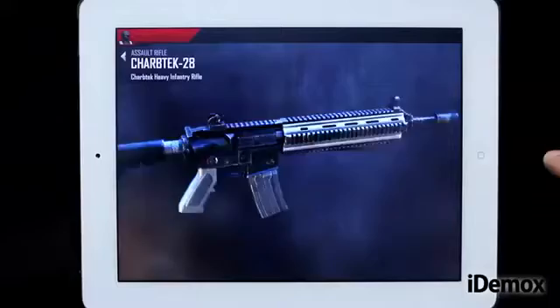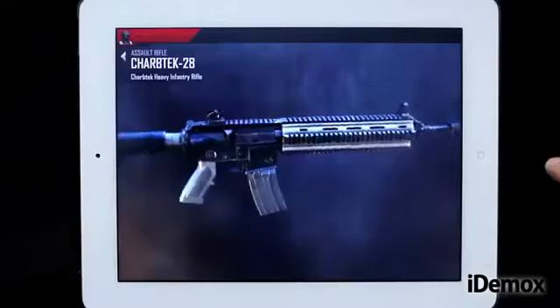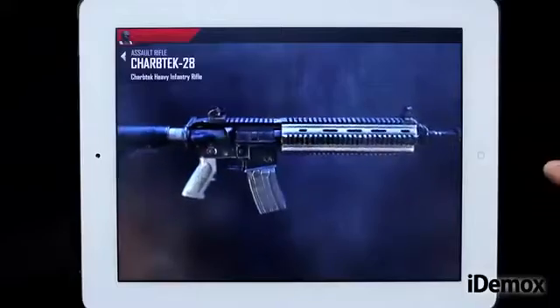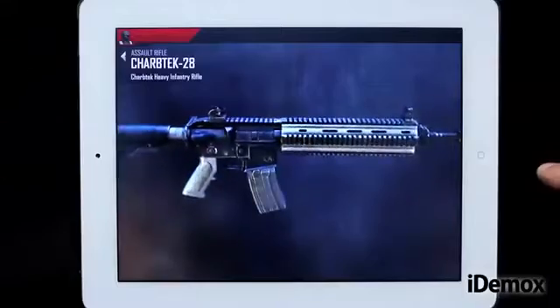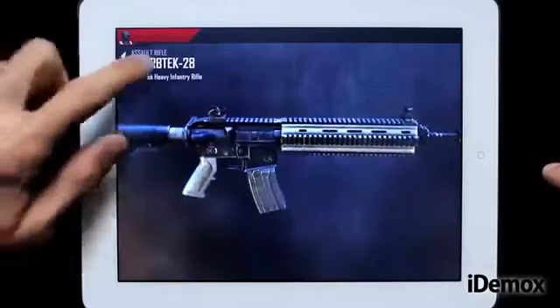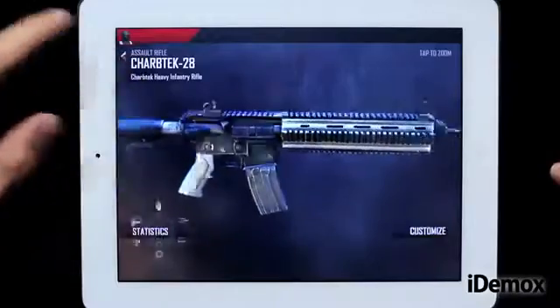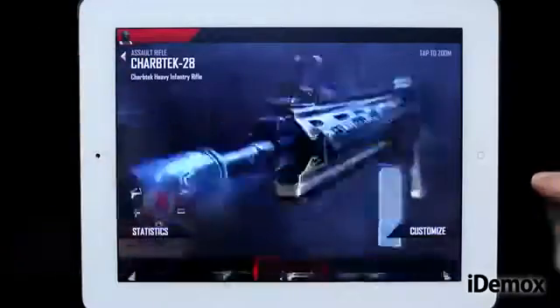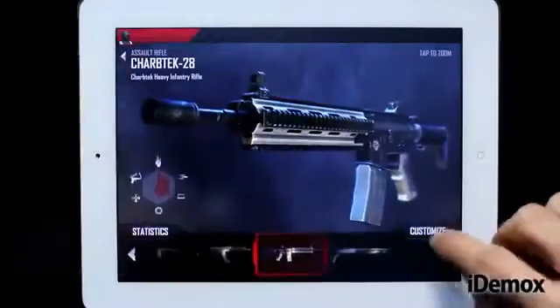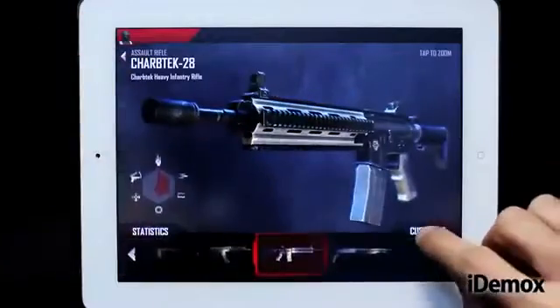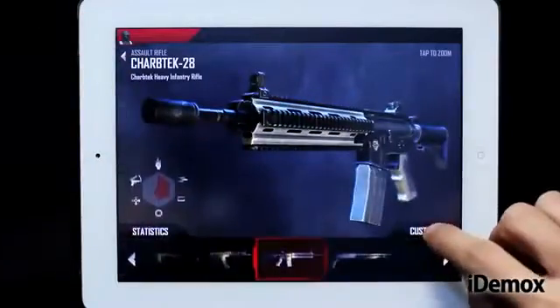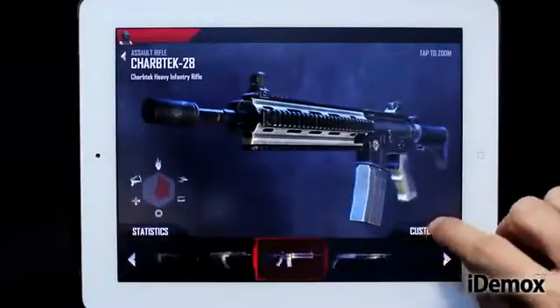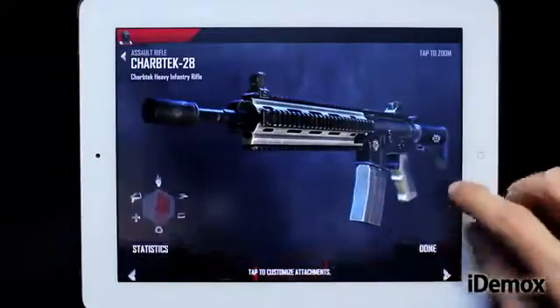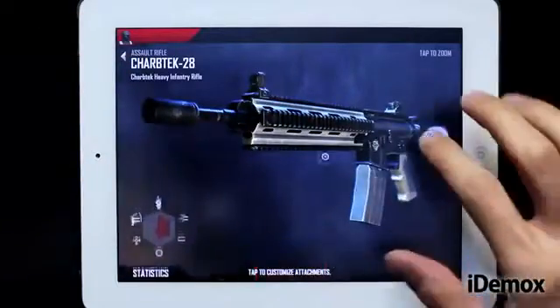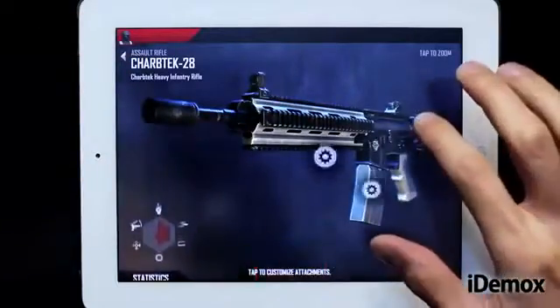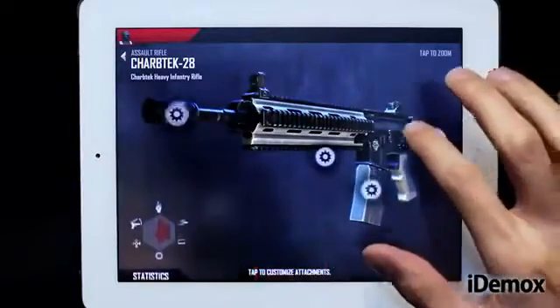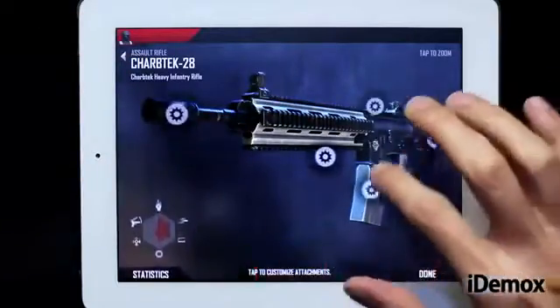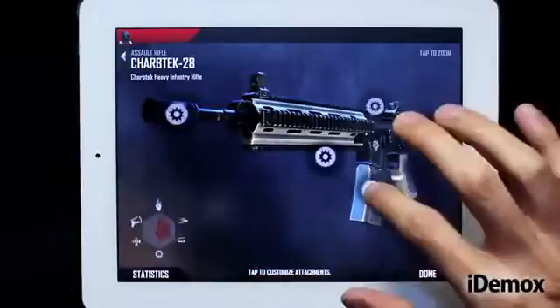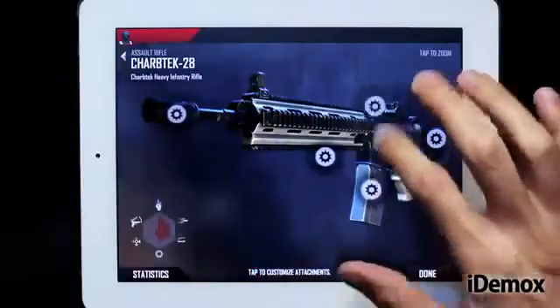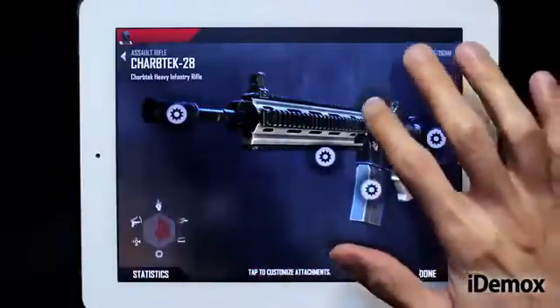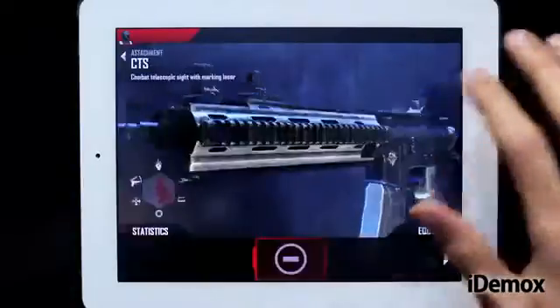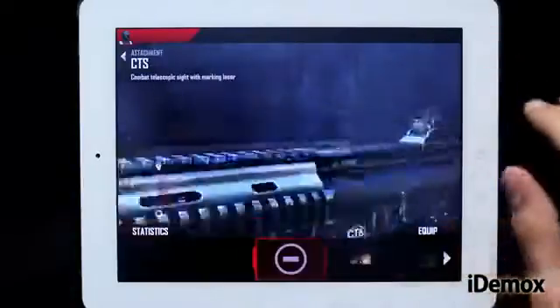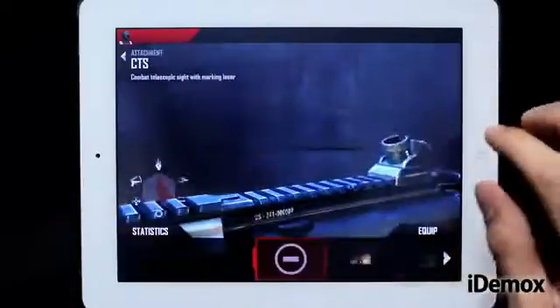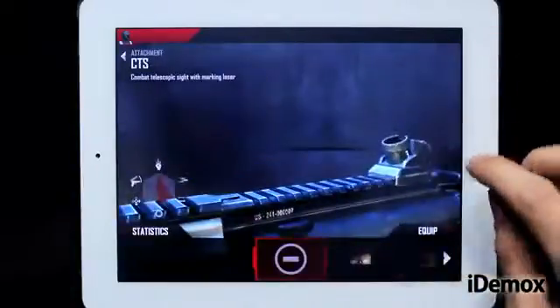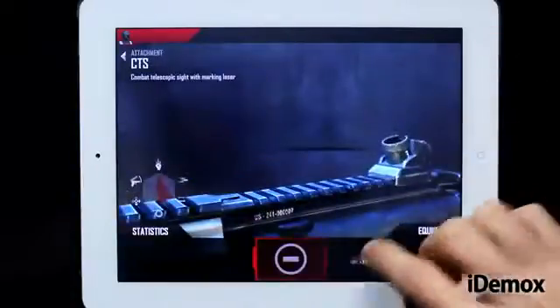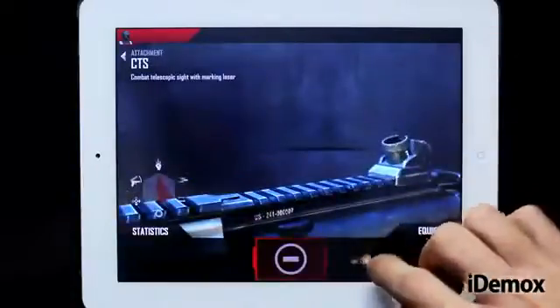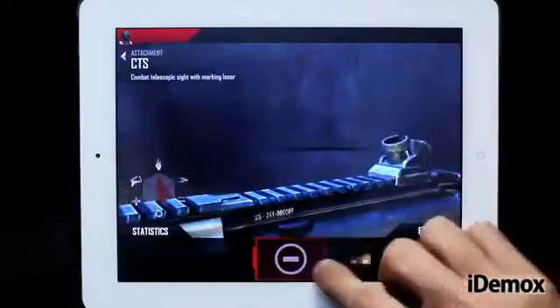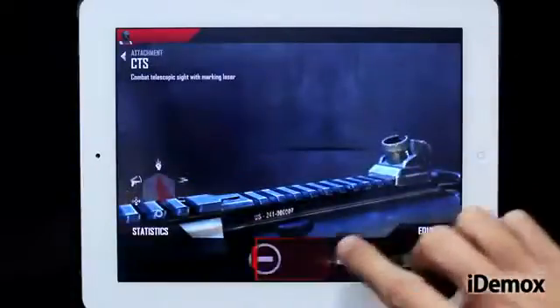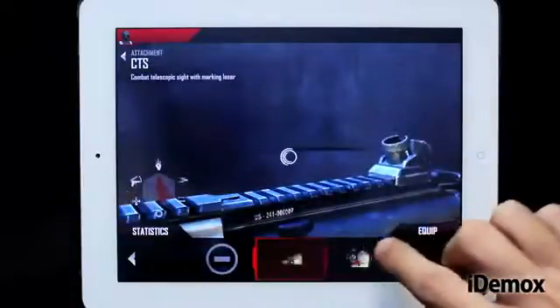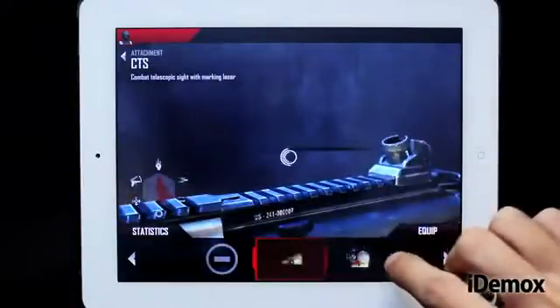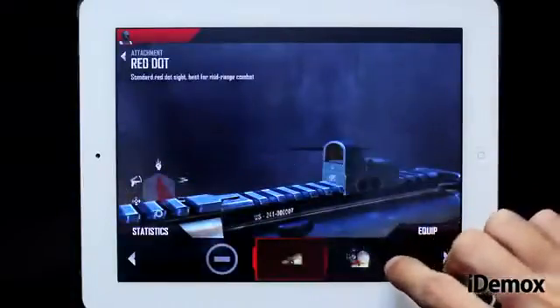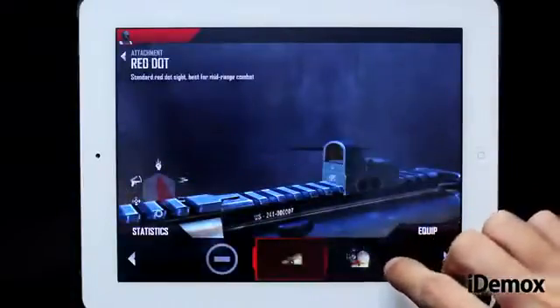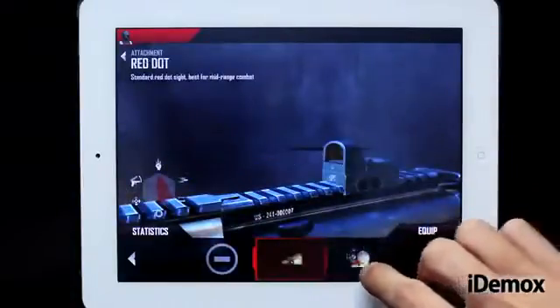In the weapons chapter, we have all the usual elements for improvement, such as scopes, enemies' radar, and warnings when we are targeted.